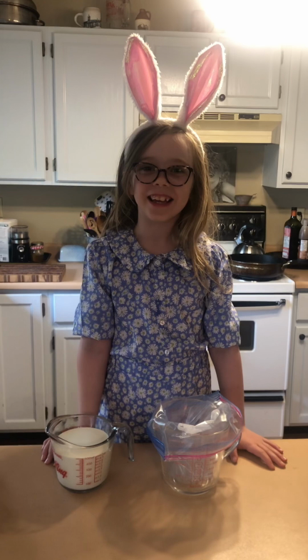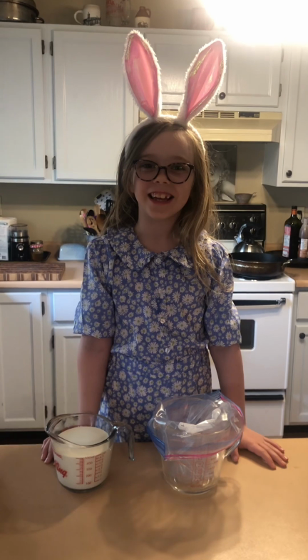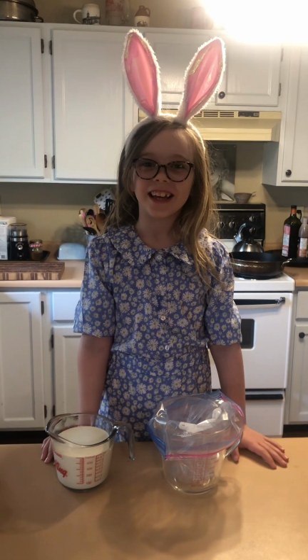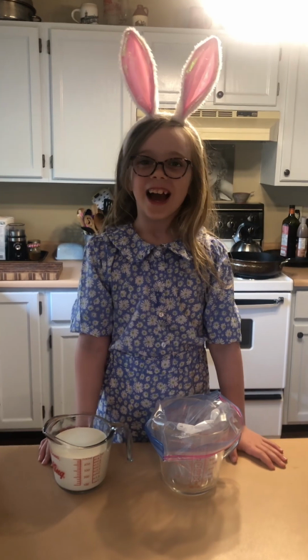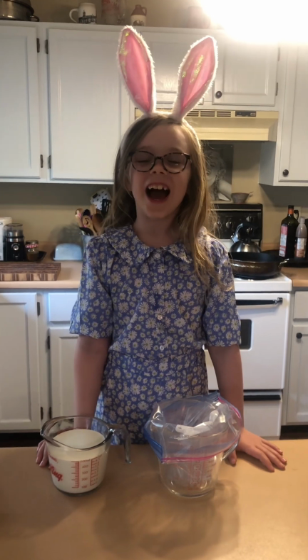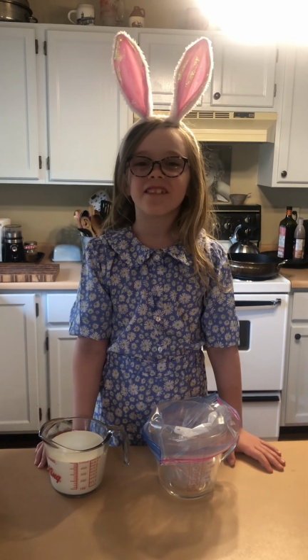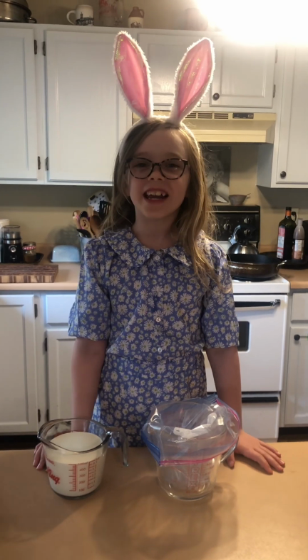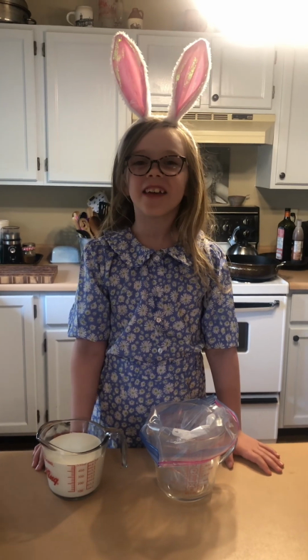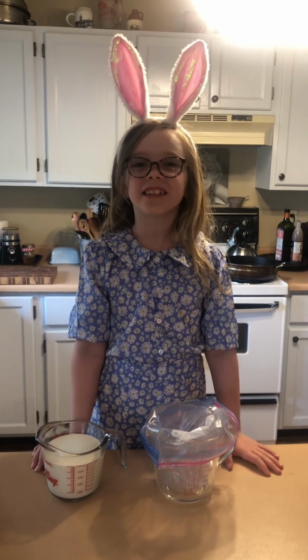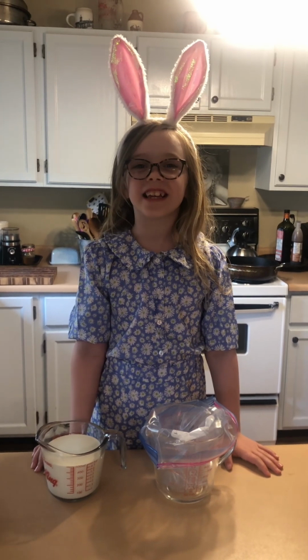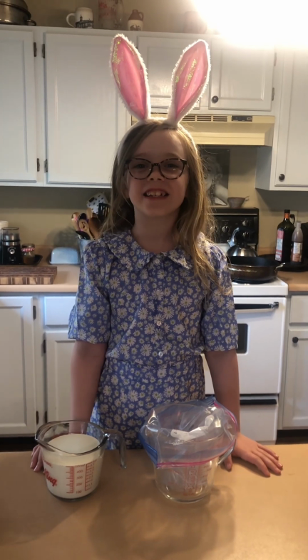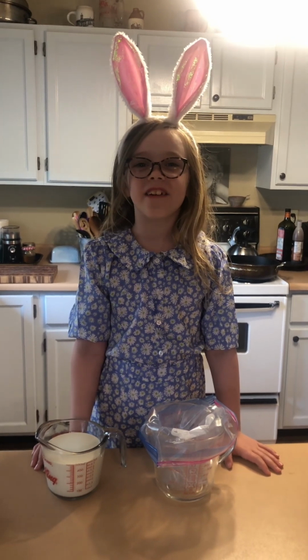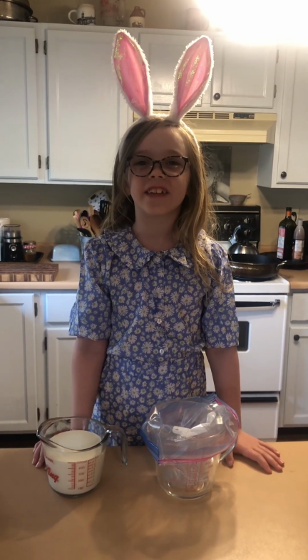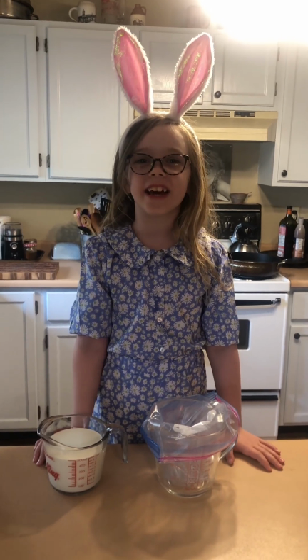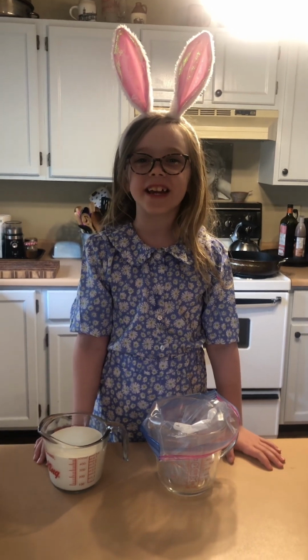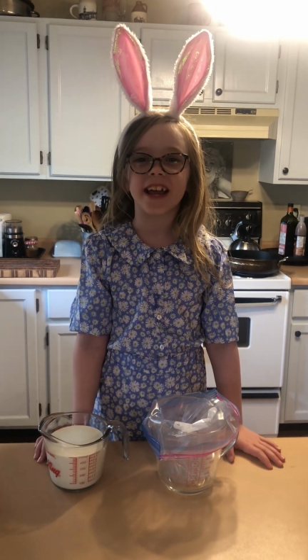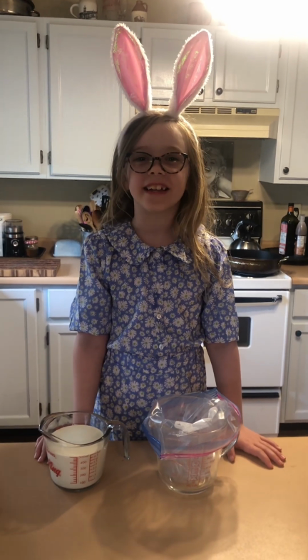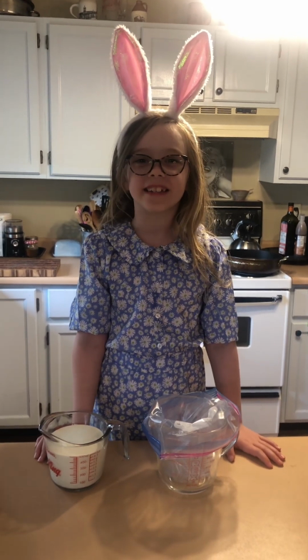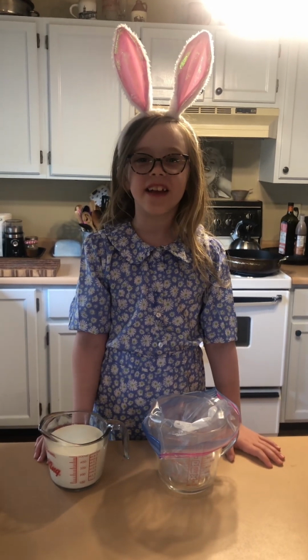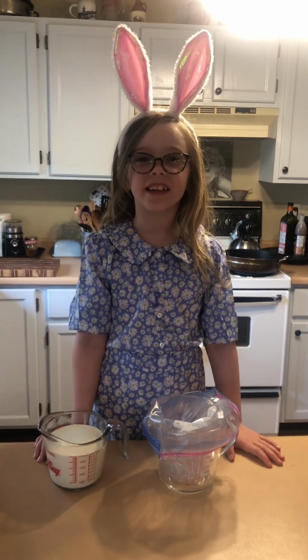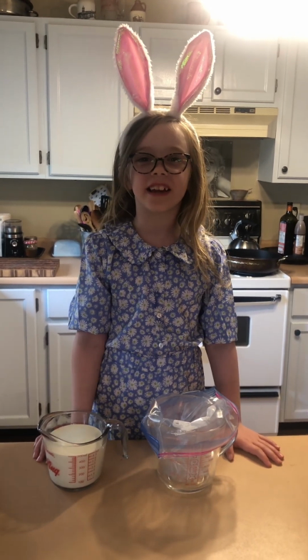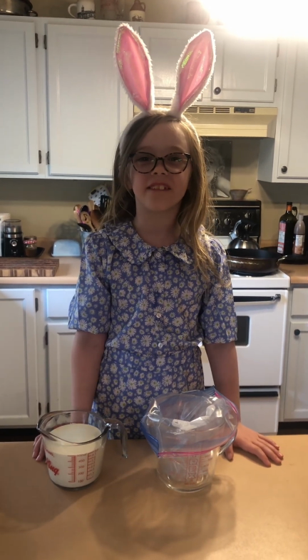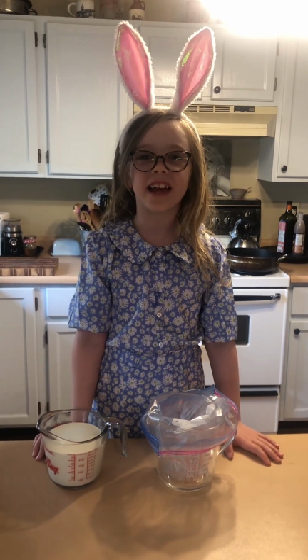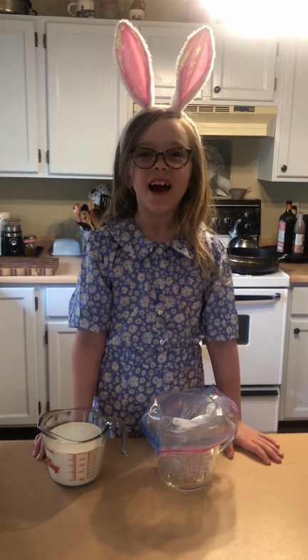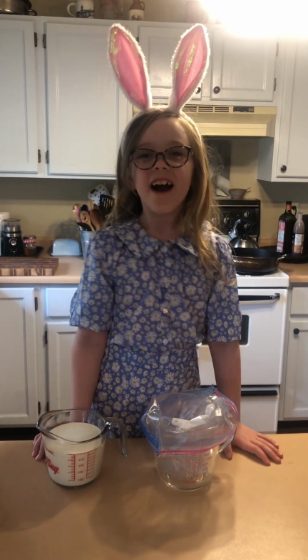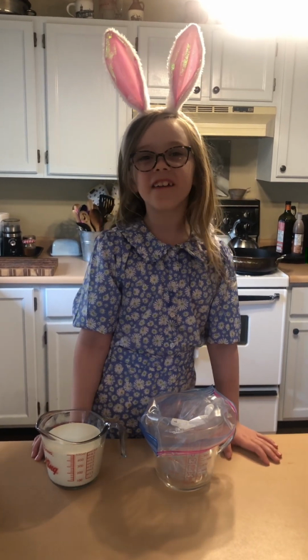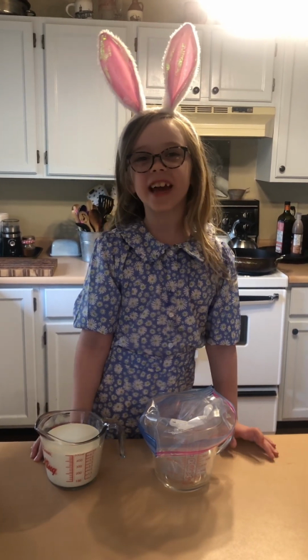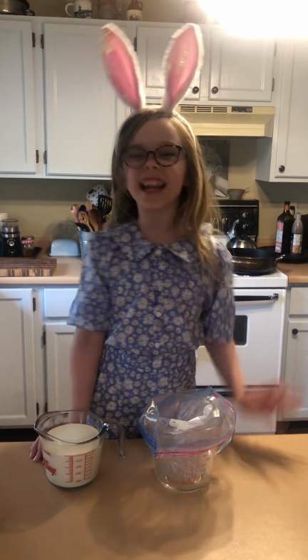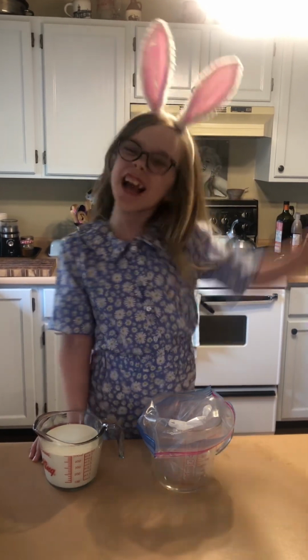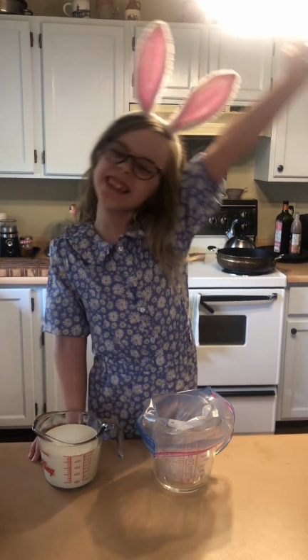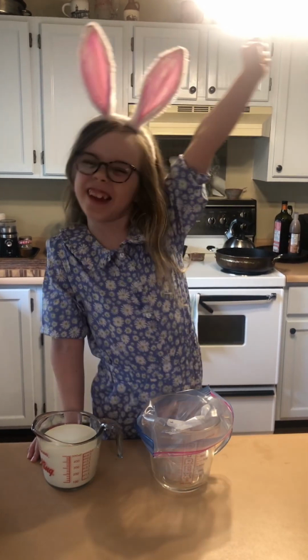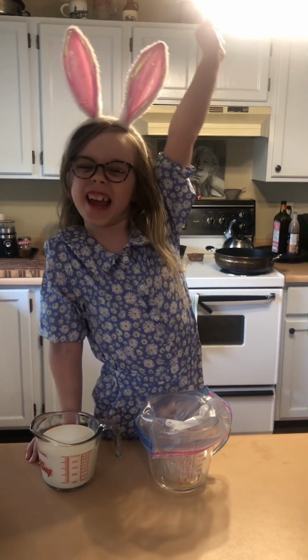Hi, my name is Sadie Scott Balanger and today we're going to make homemade ice cream!